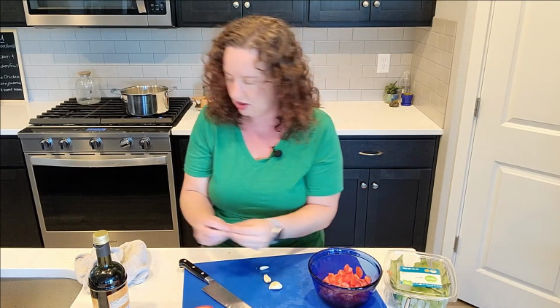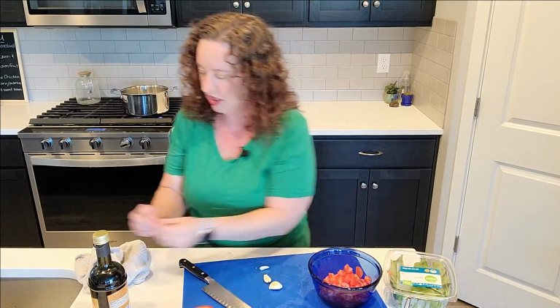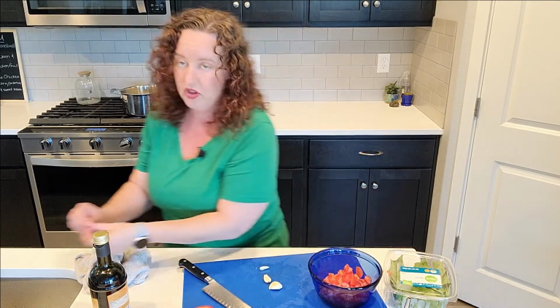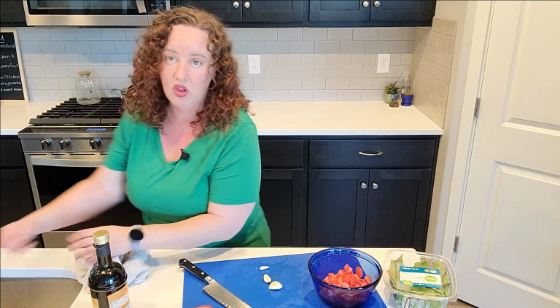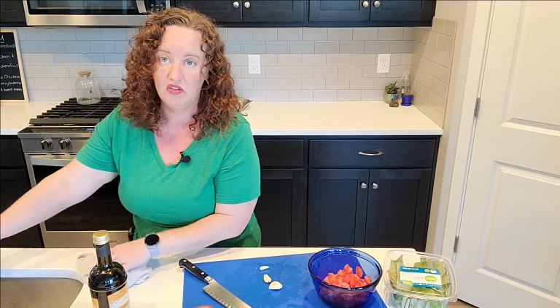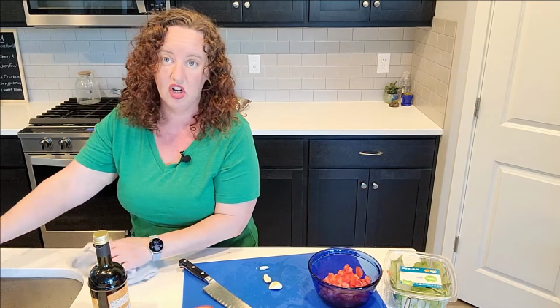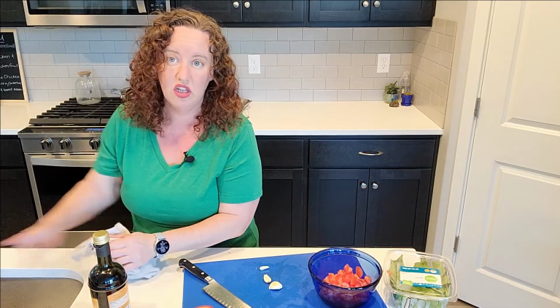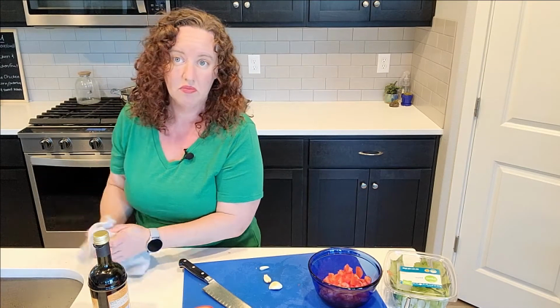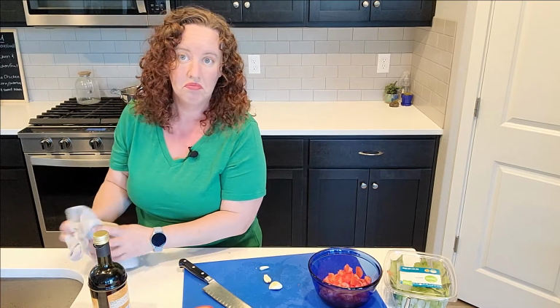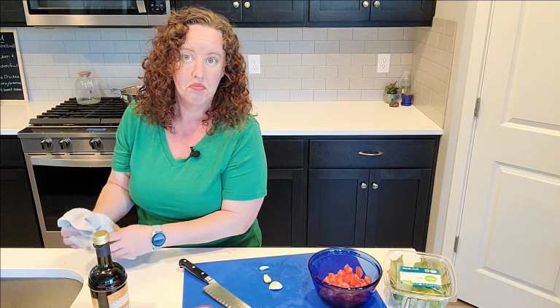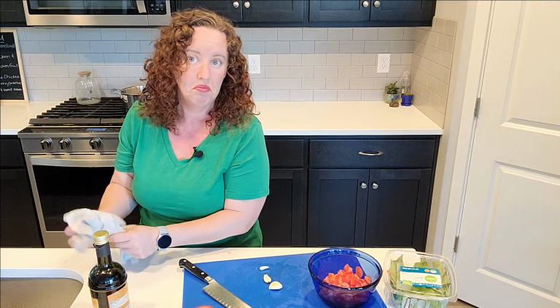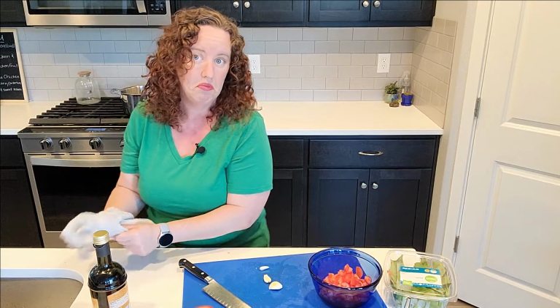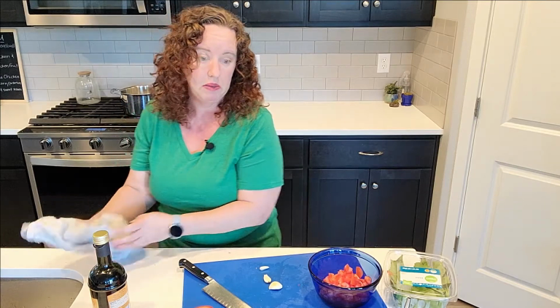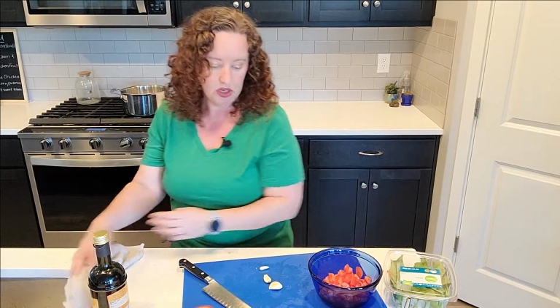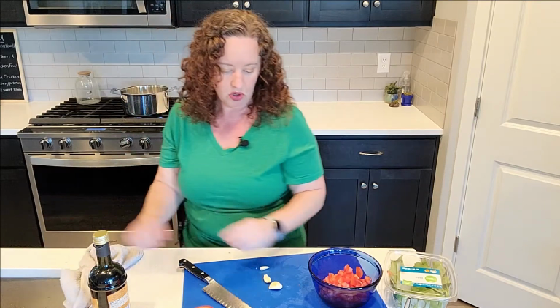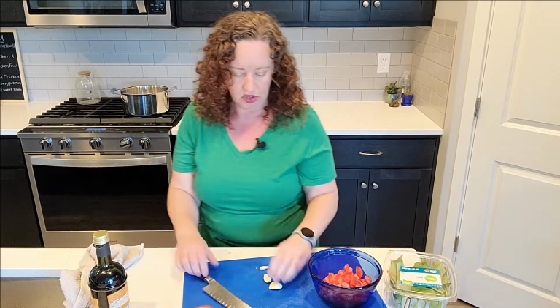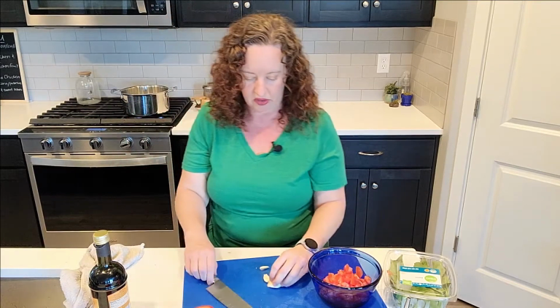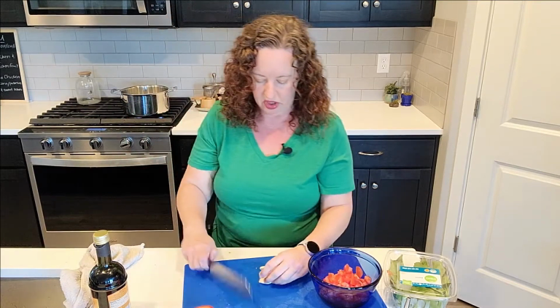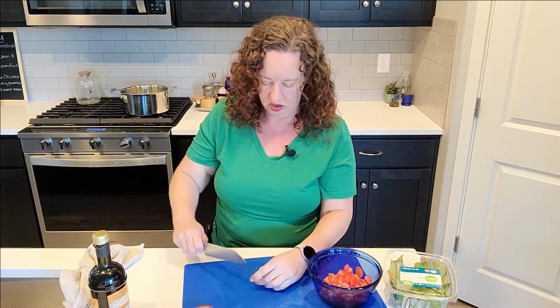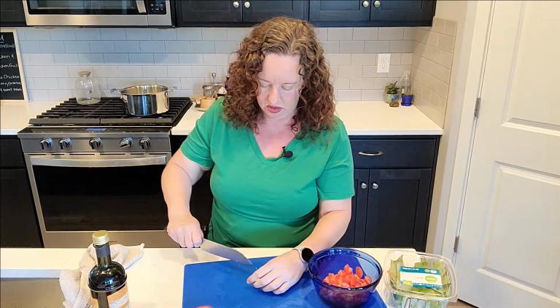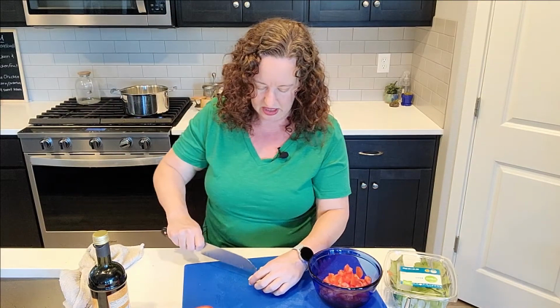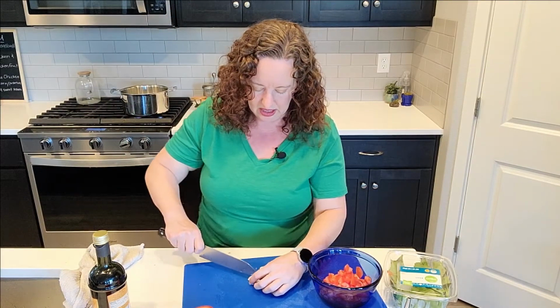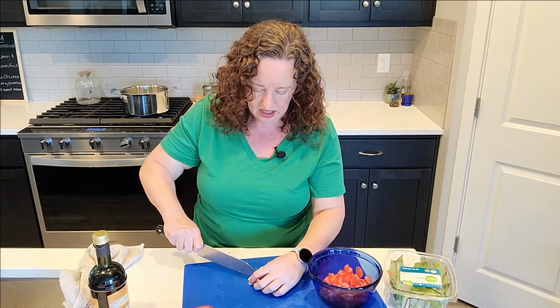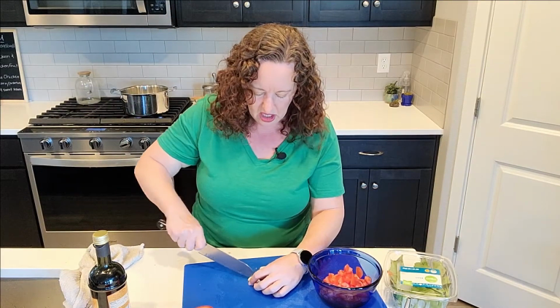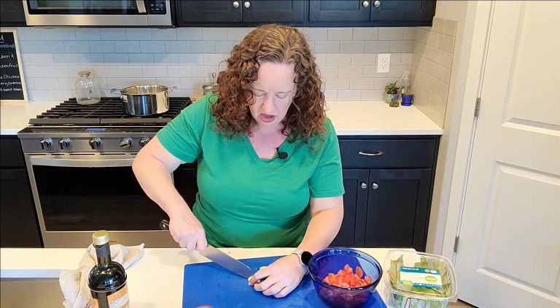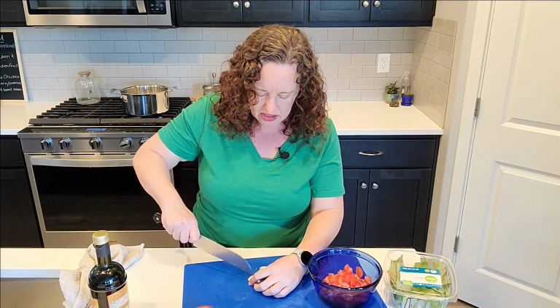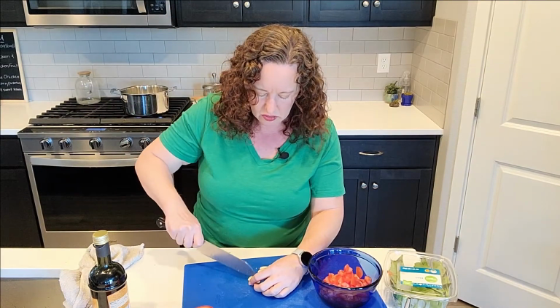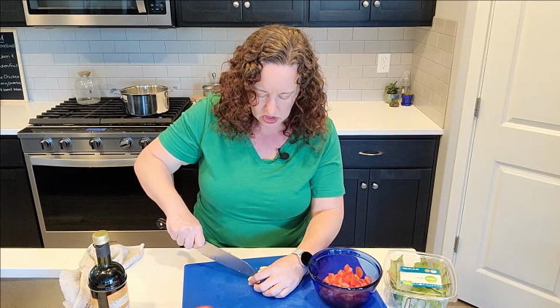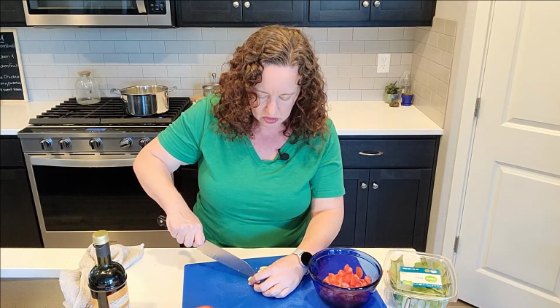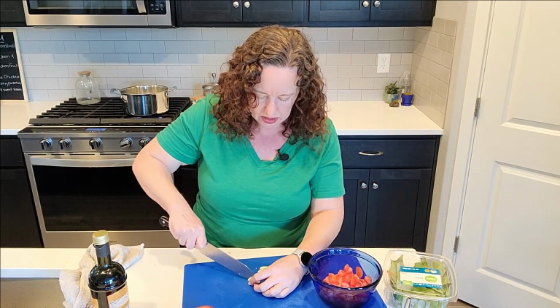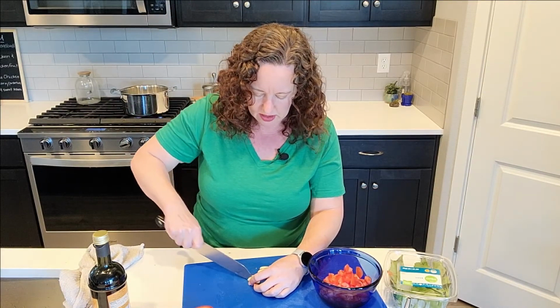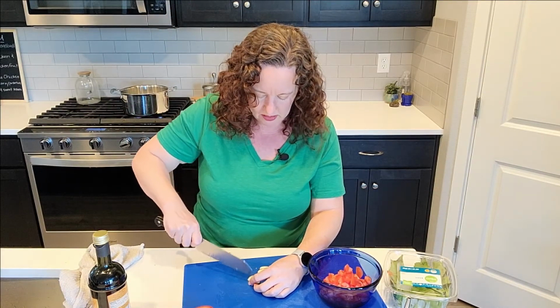This is where cooking without recipes is the best - you can adjust to what your flavor needs are. If you love garlic, maybe put in more; if you just want a little bit, you can start with less. You can always taste it and say it needs more garlic.